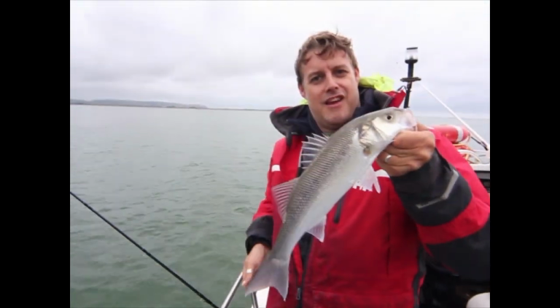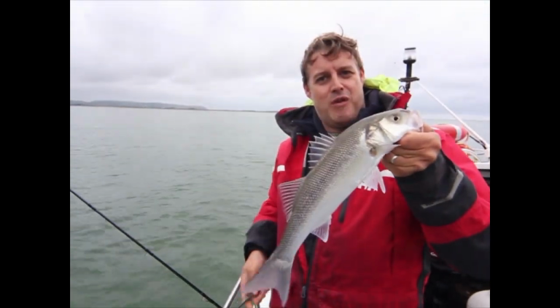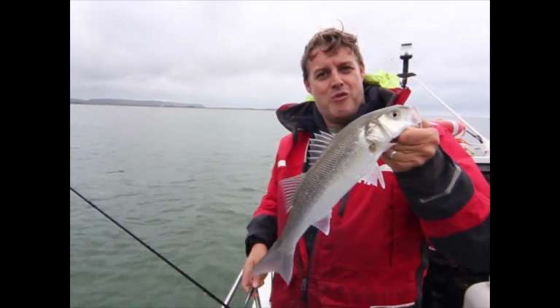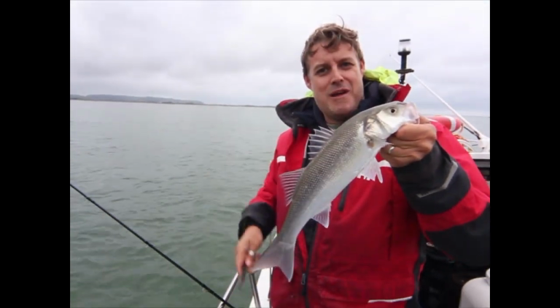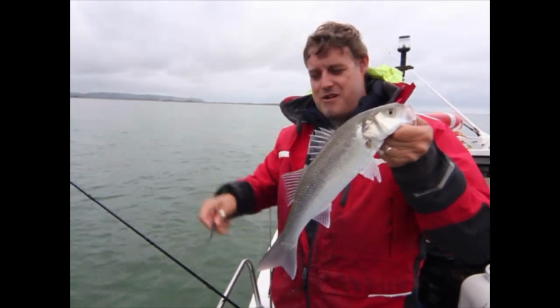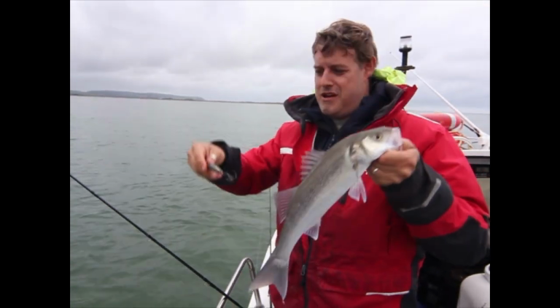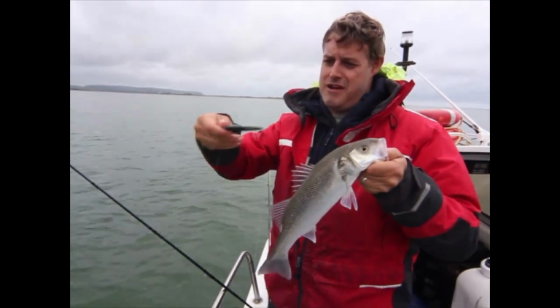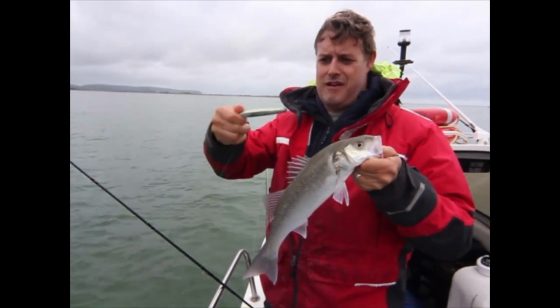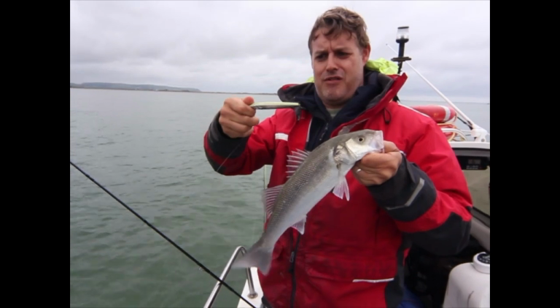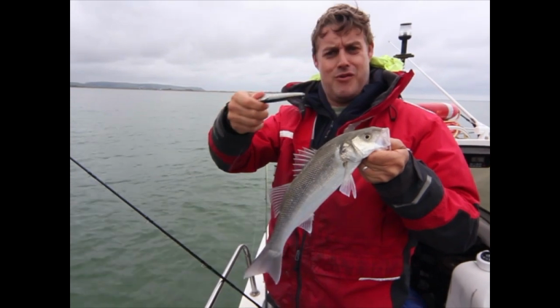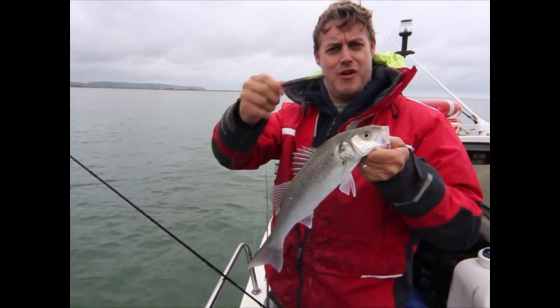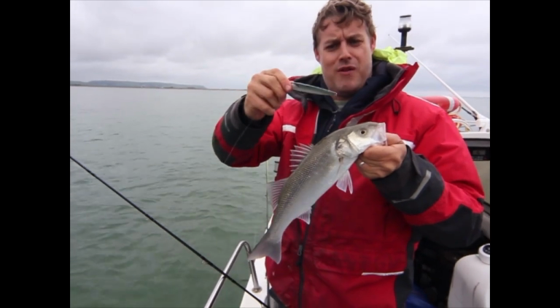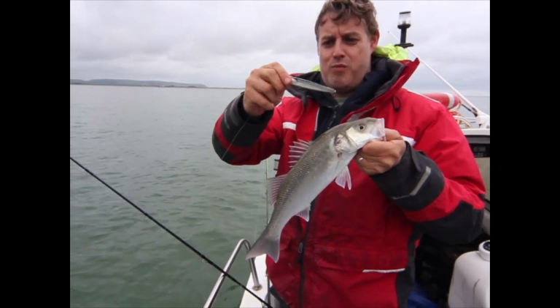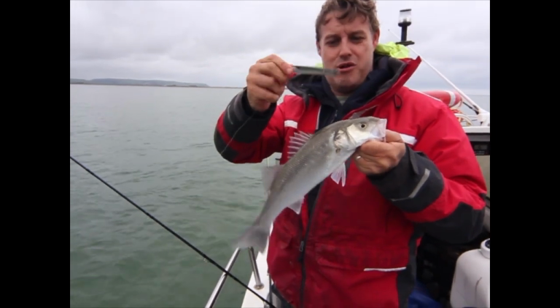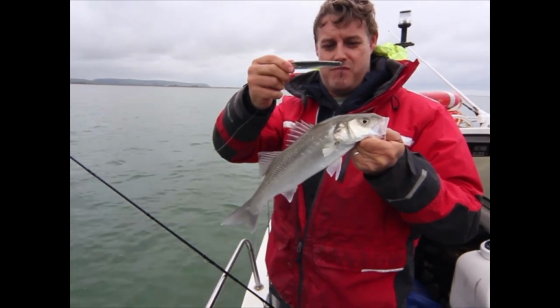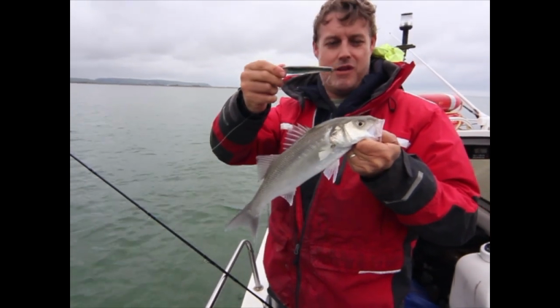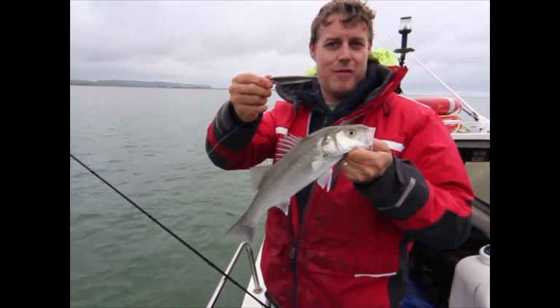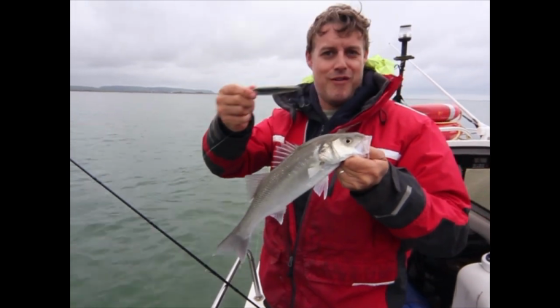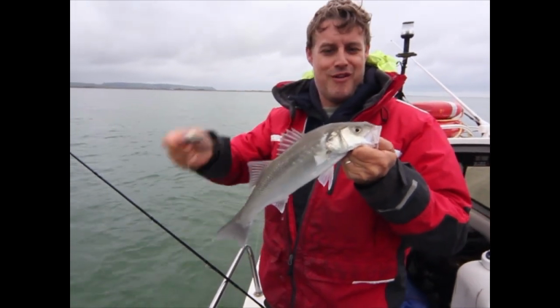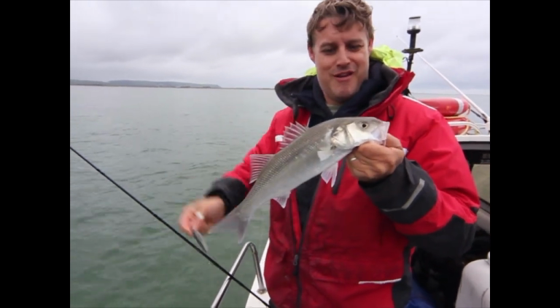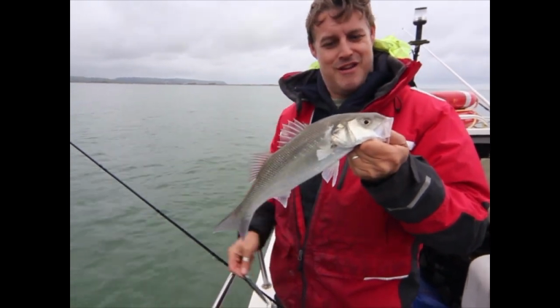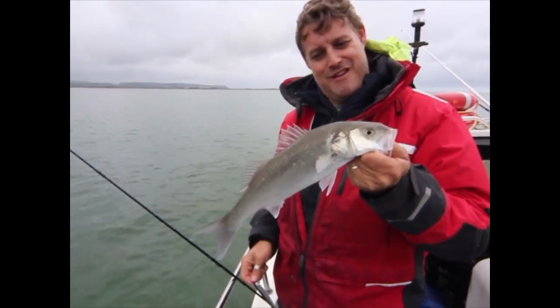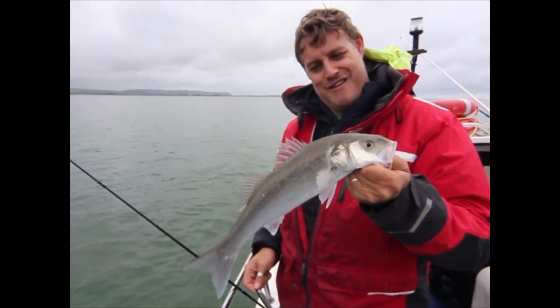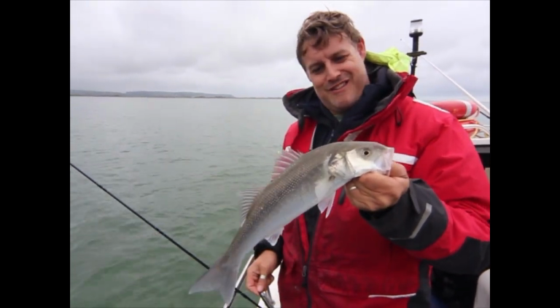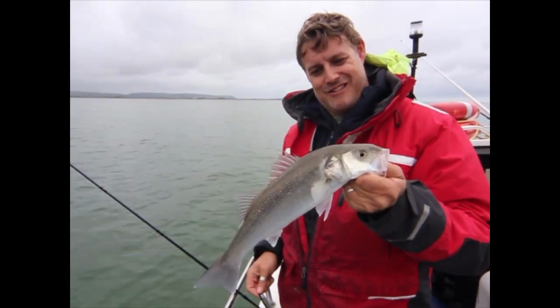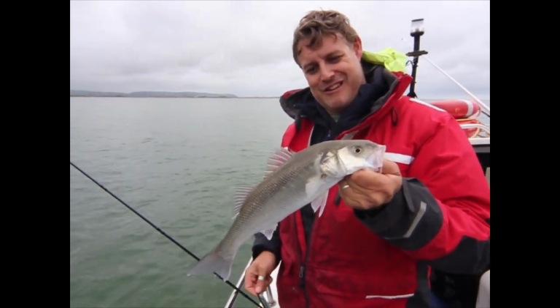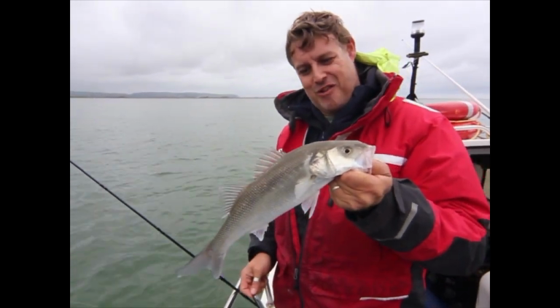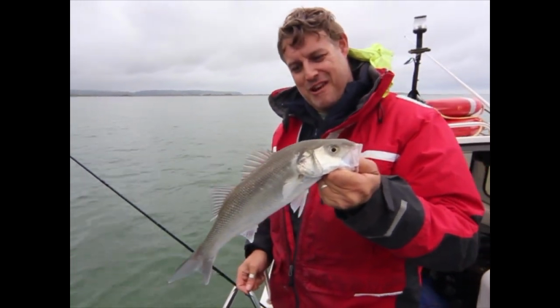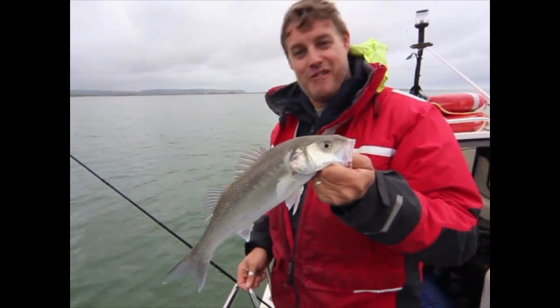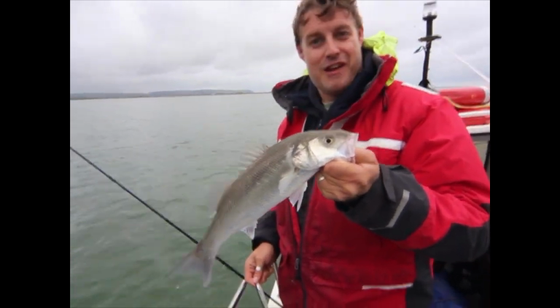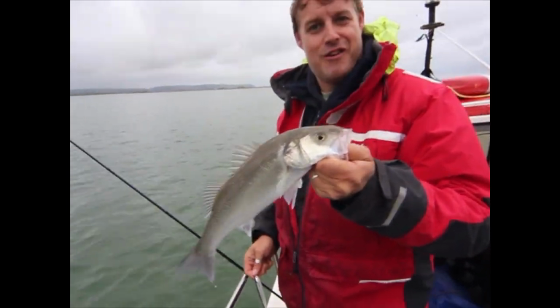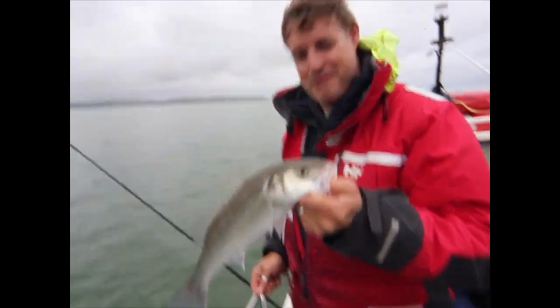That's what it's all about. Savage Gear Pencil Prey done the business. Not done with this one — I'm going to catch another one.